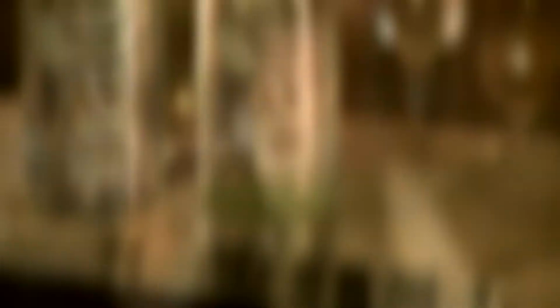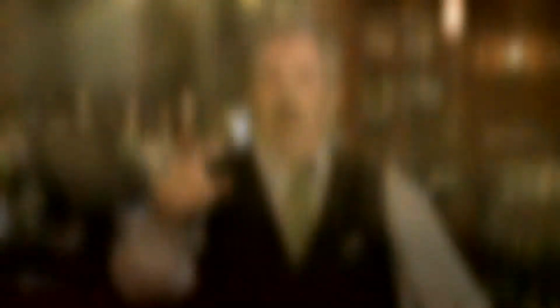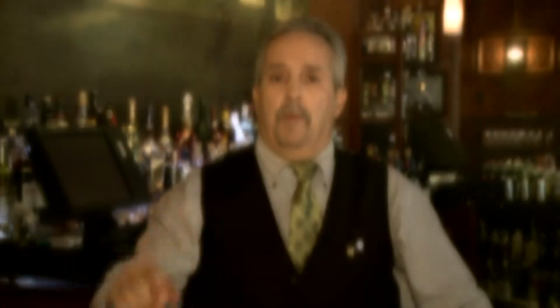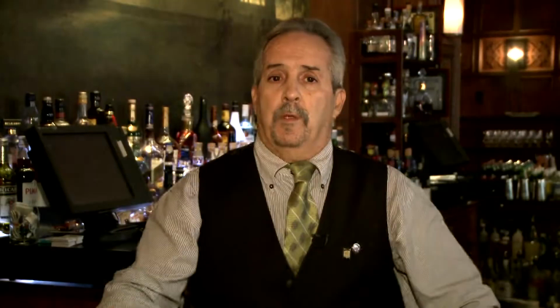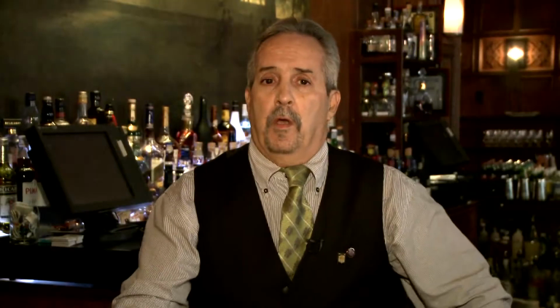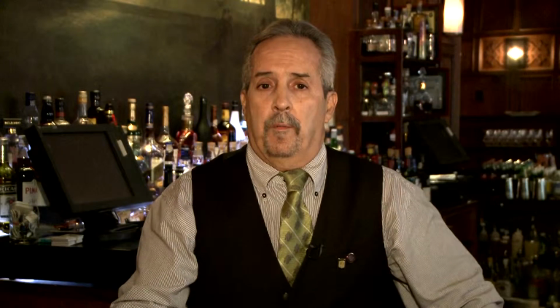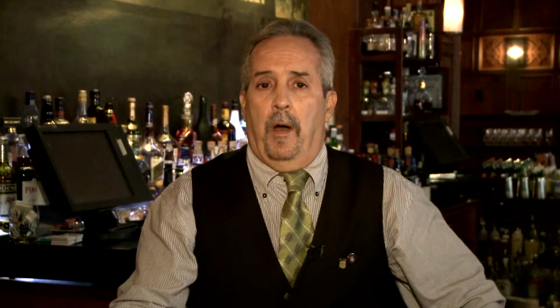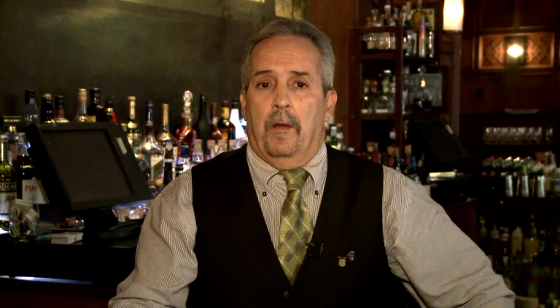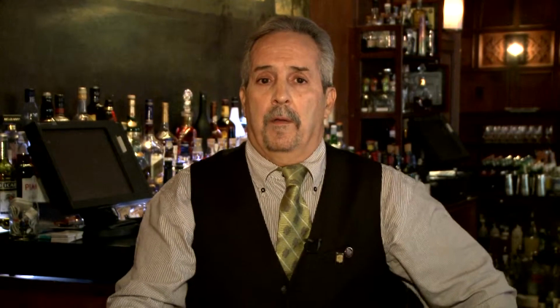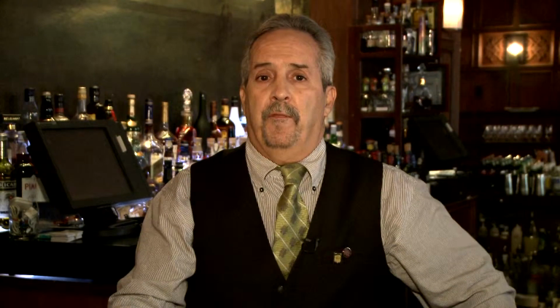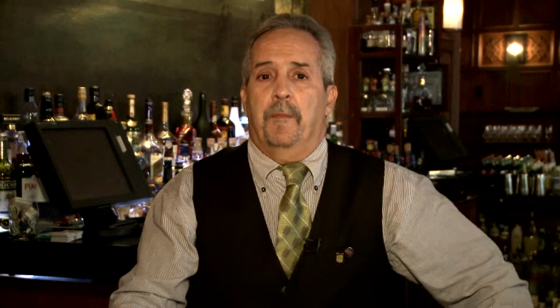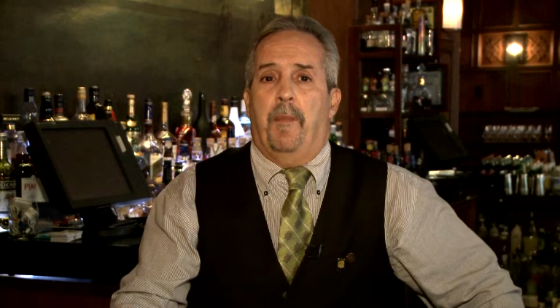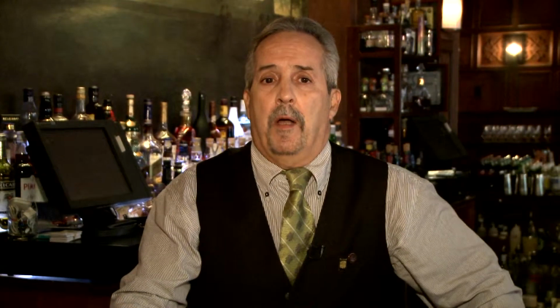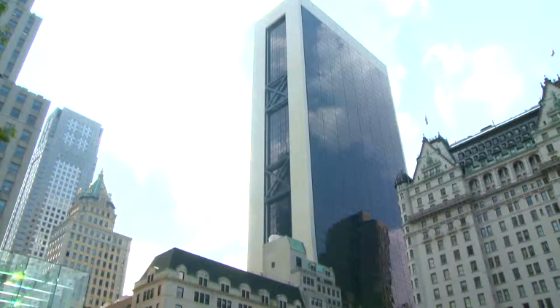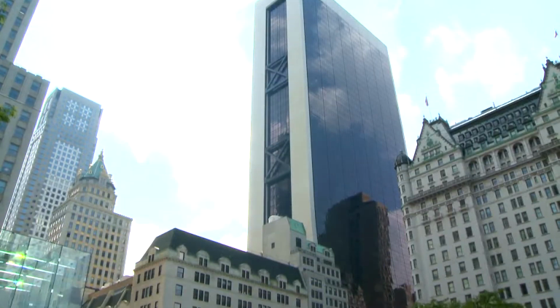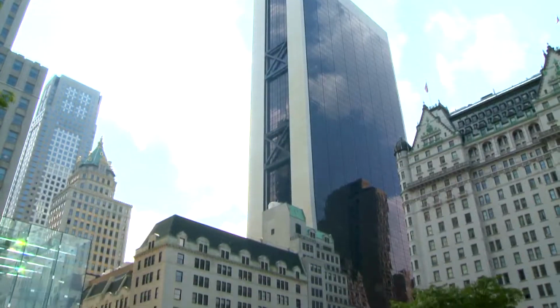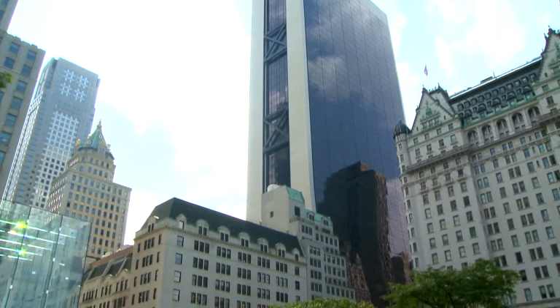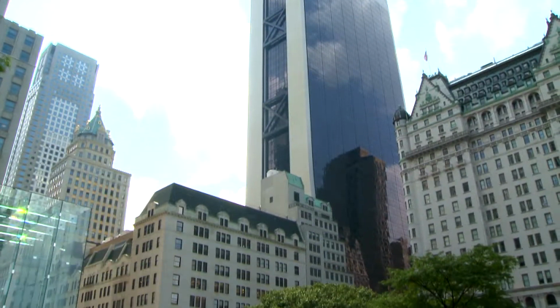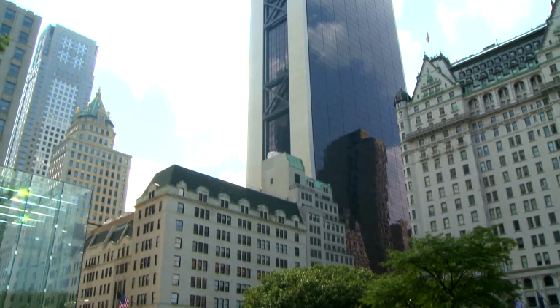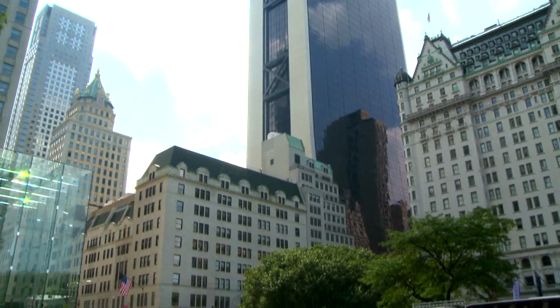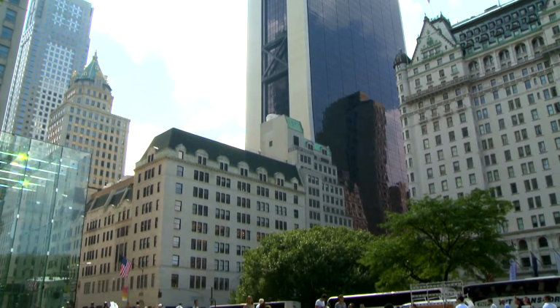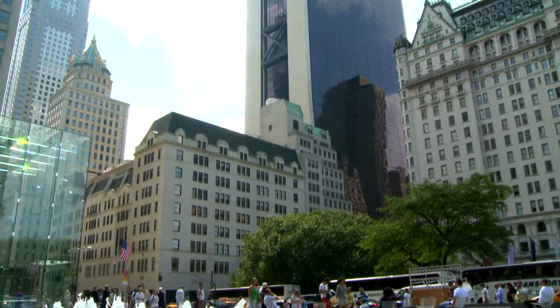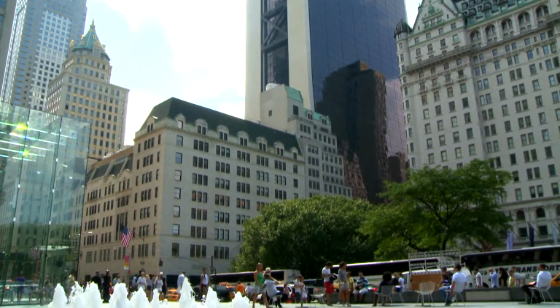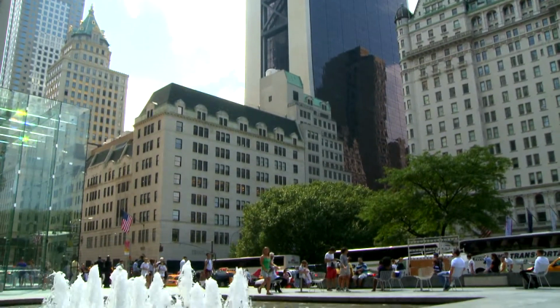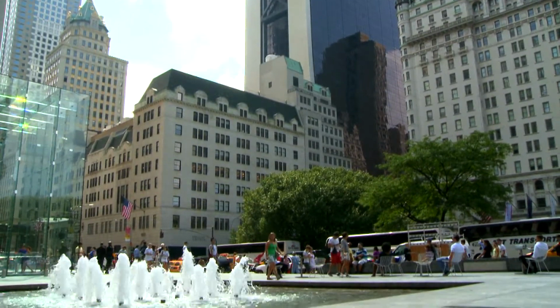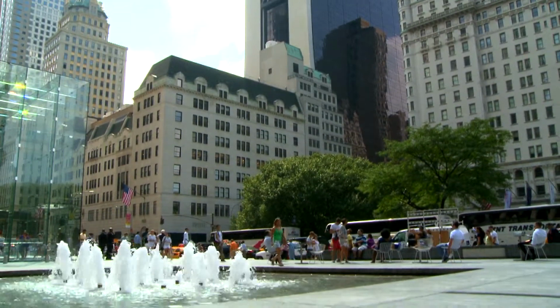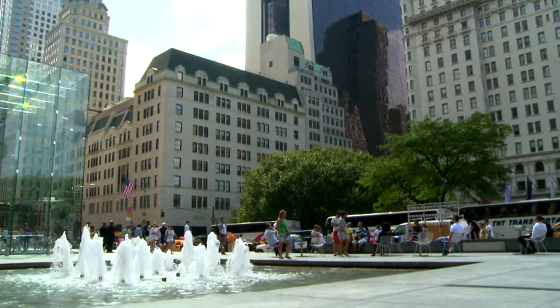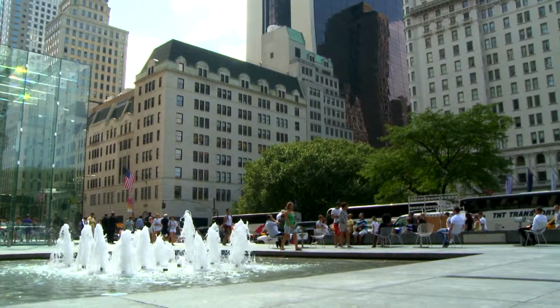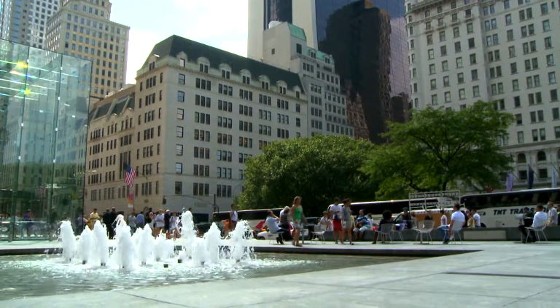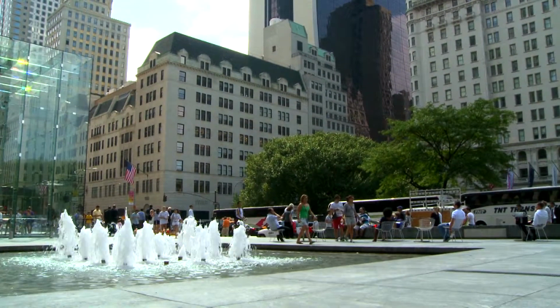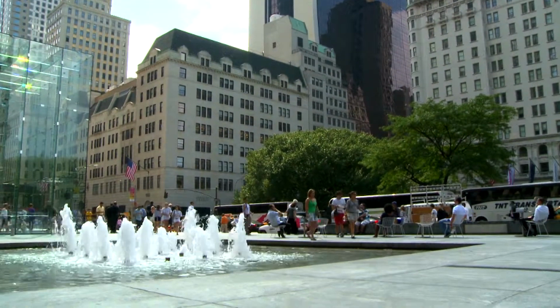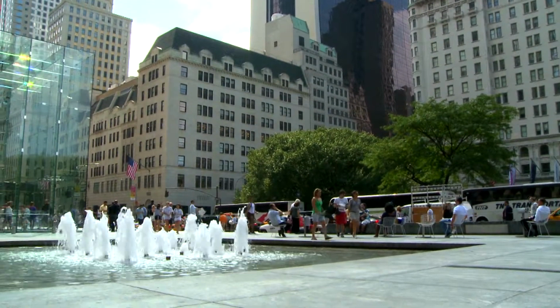Welcome to the Oak Bar, the famous bar here in New York City, 59th Street, Central Park South, here in Manhattan.